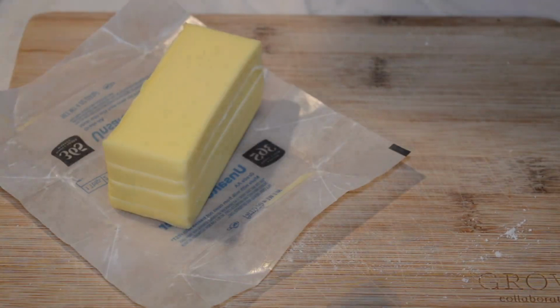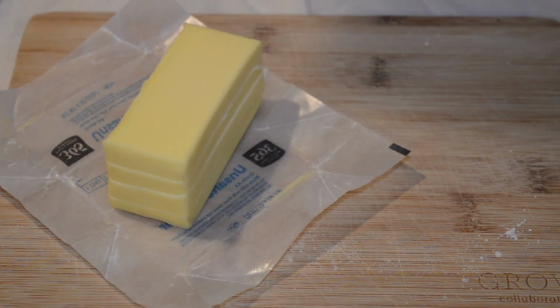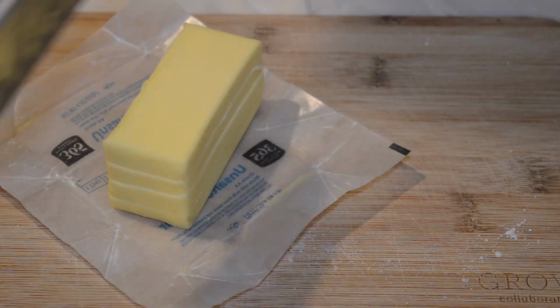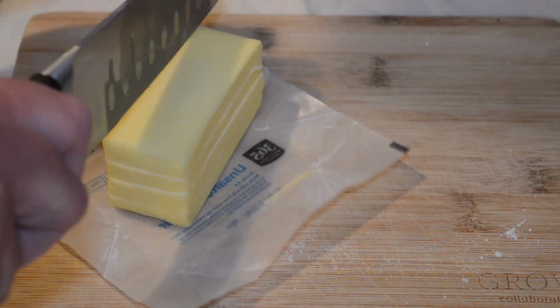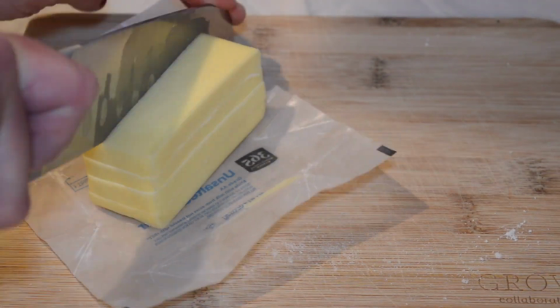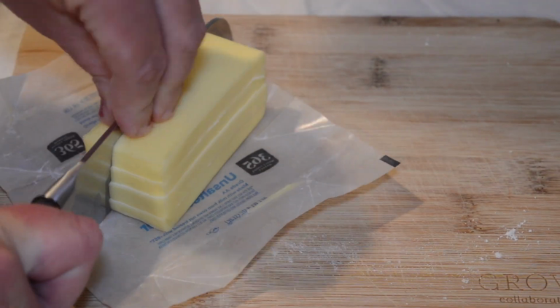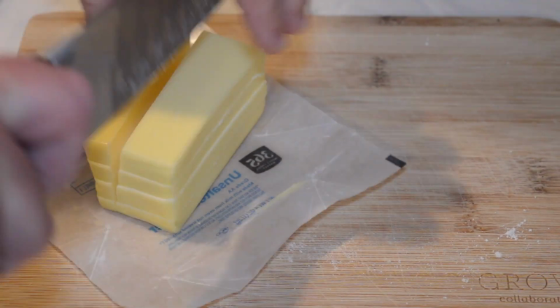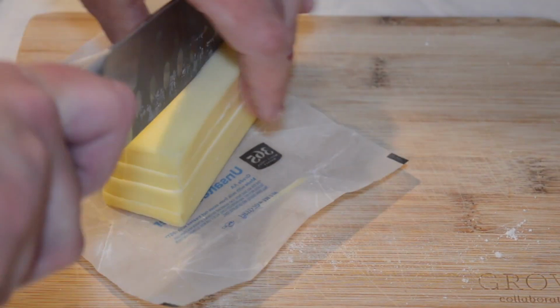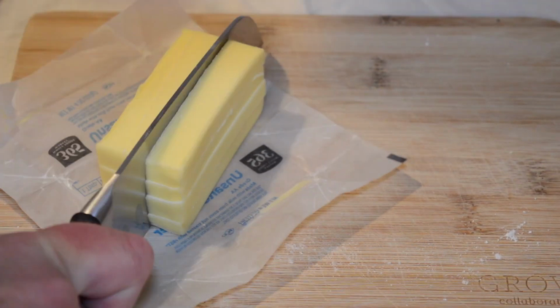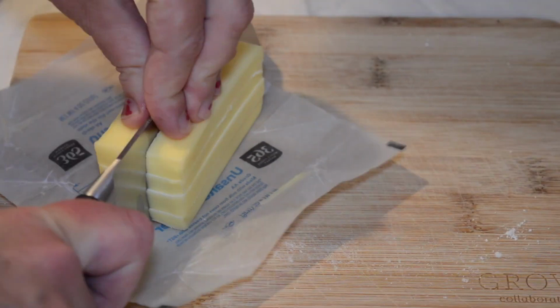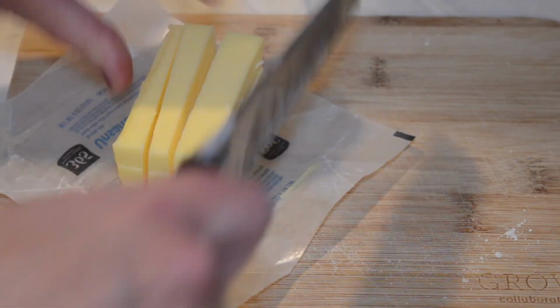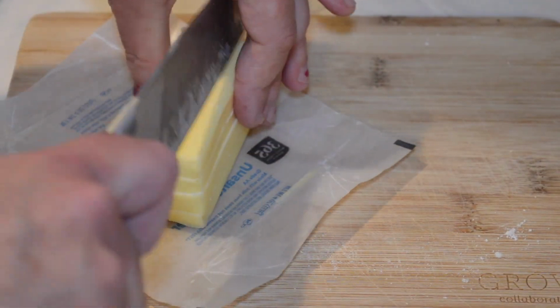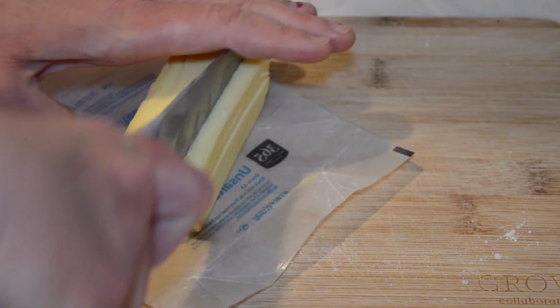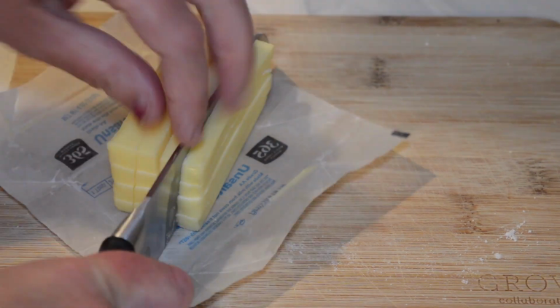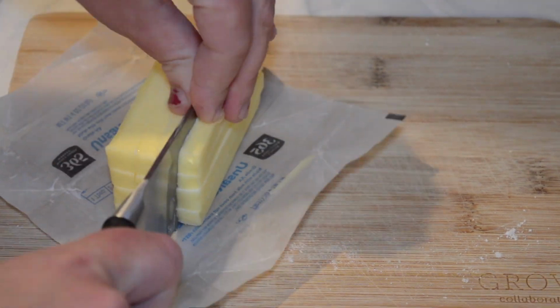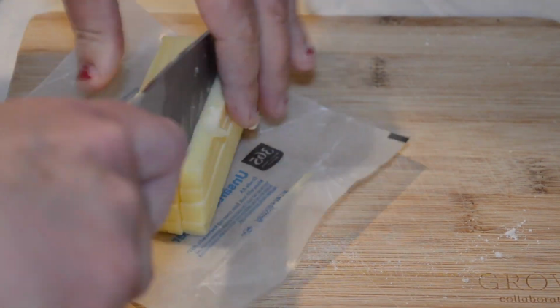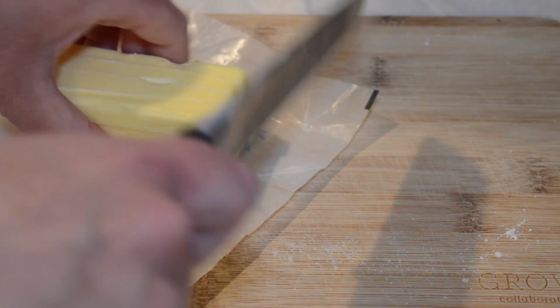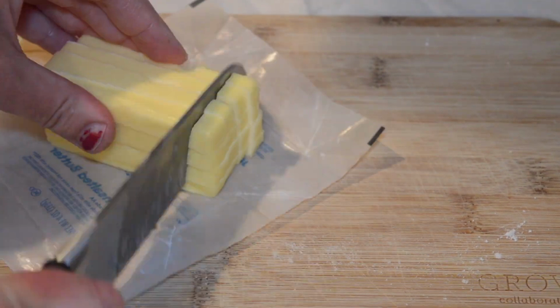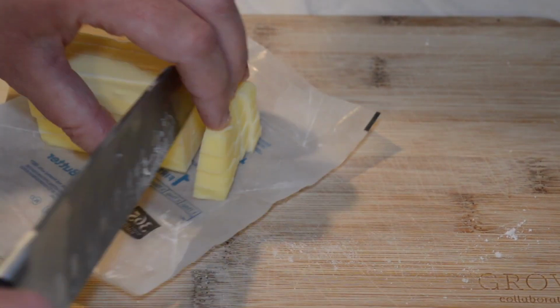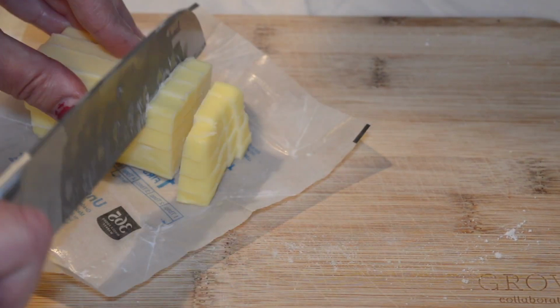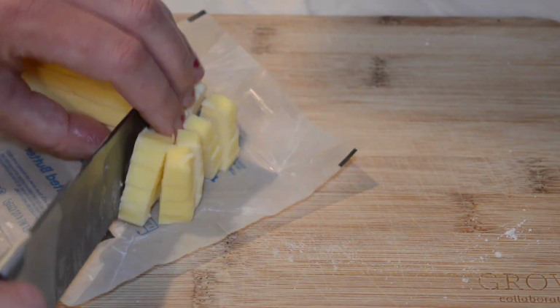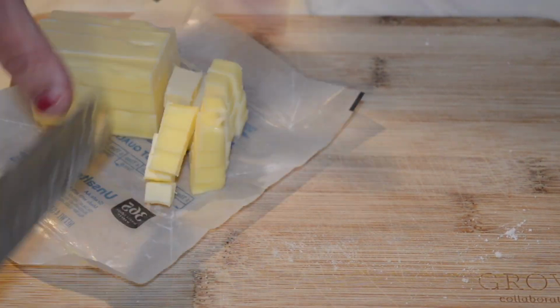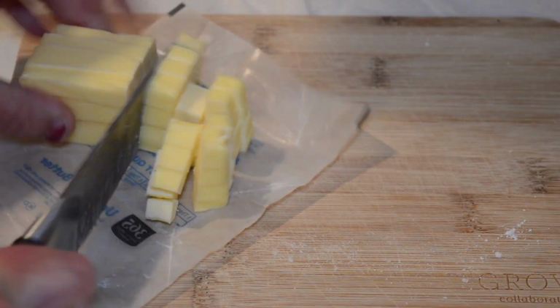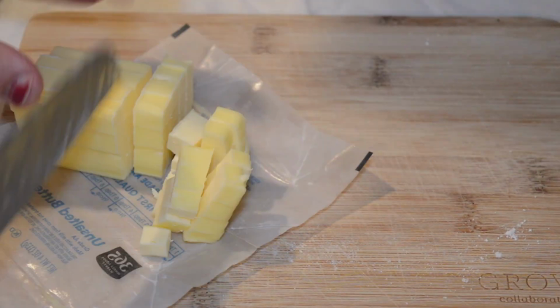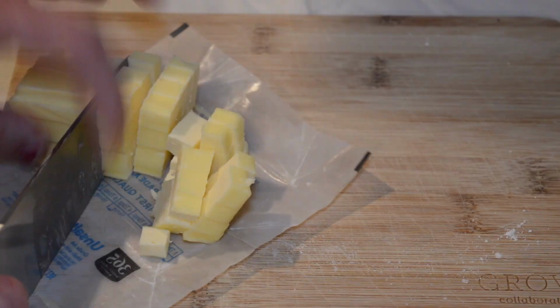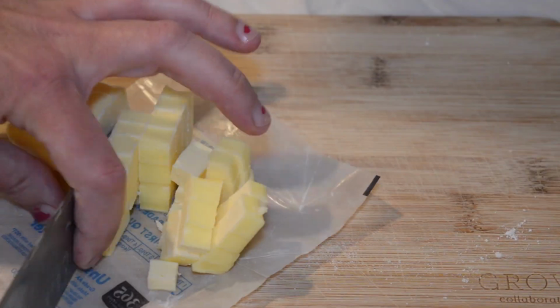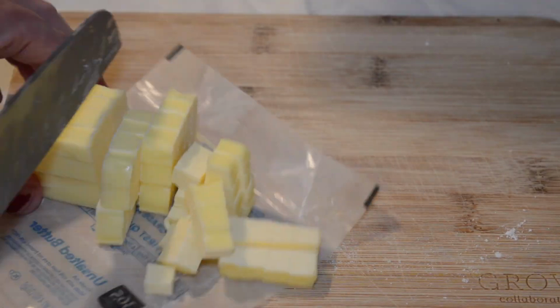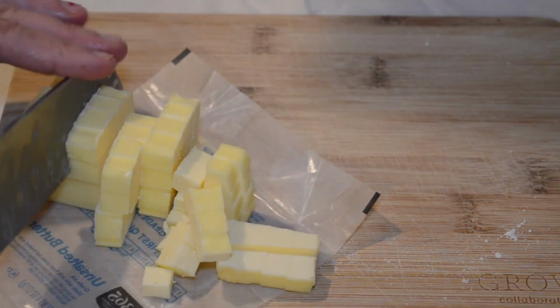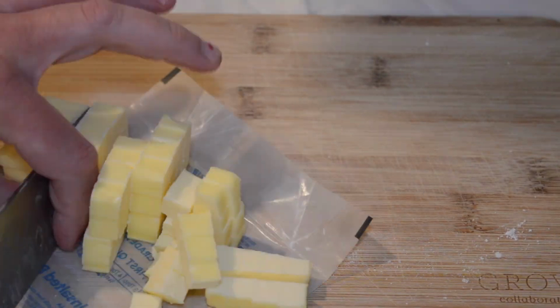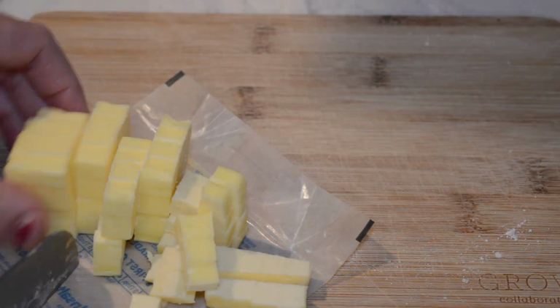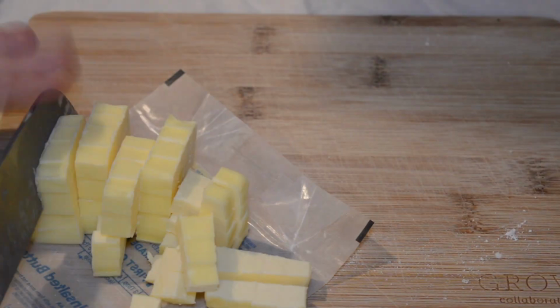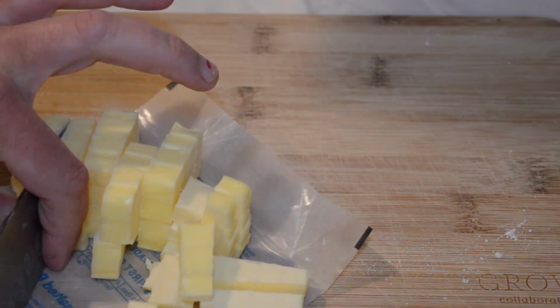I like to dice my butter right on the paper — it makes it a lot easier to just put it straight in the bowl.